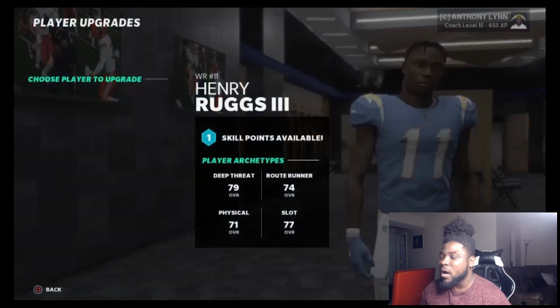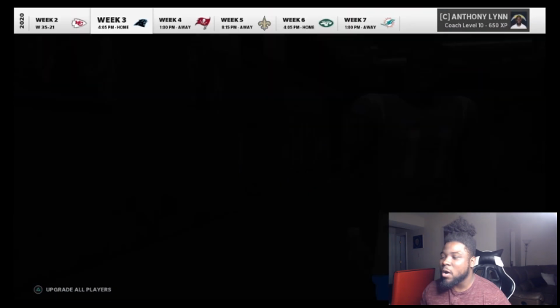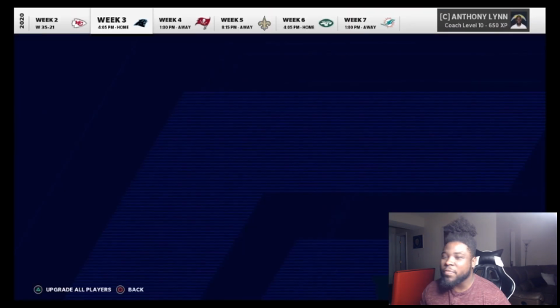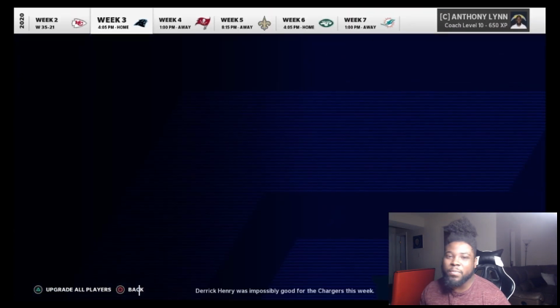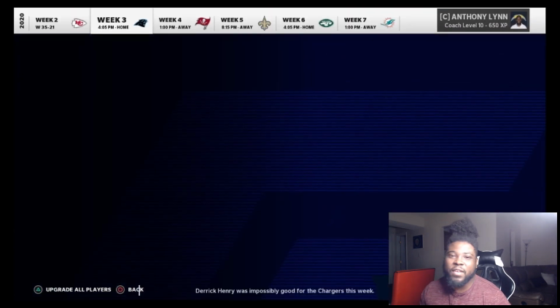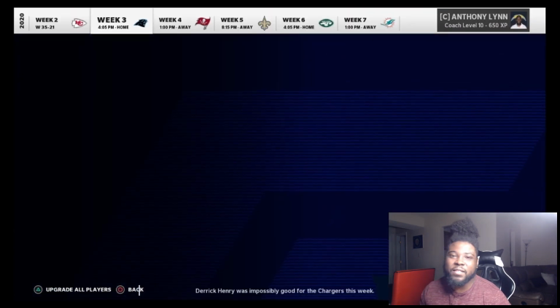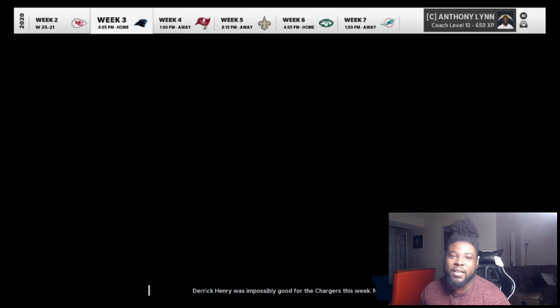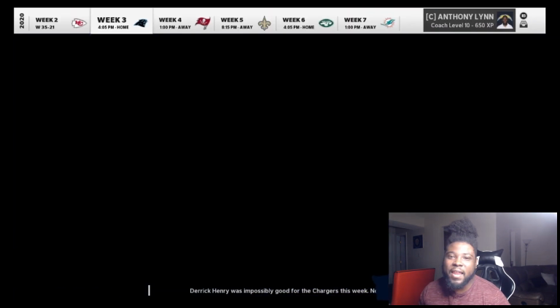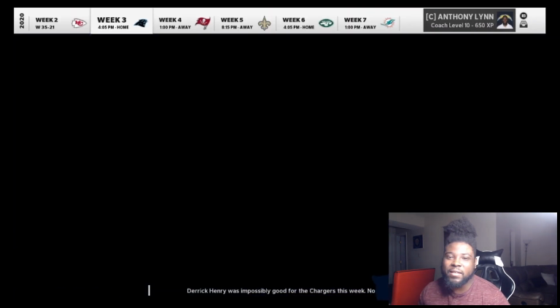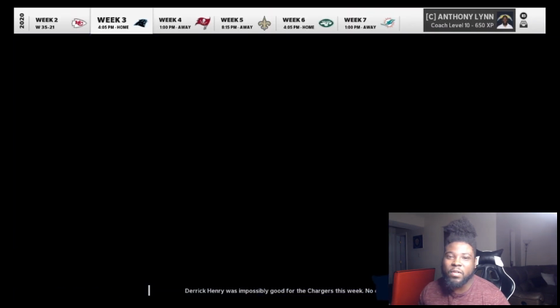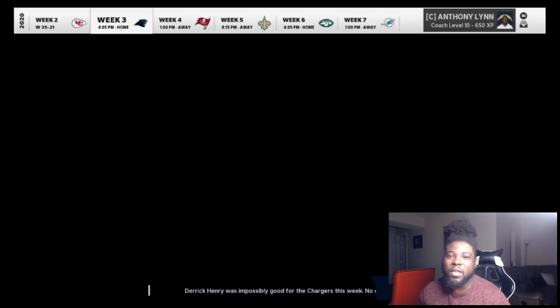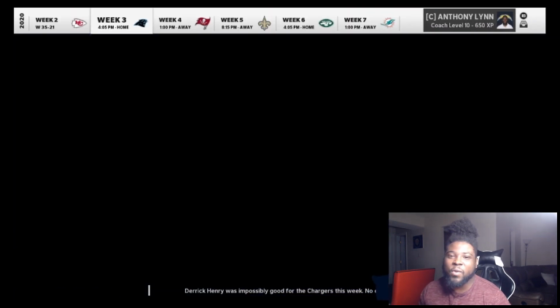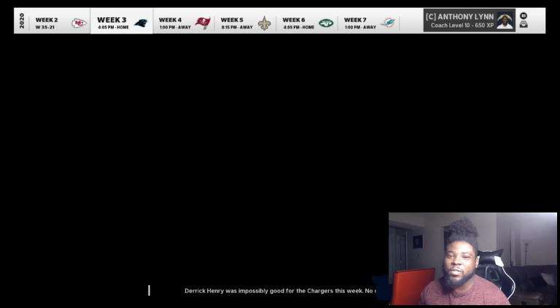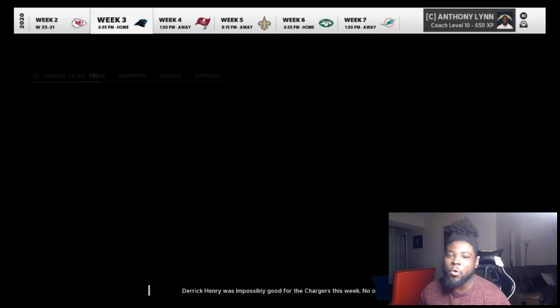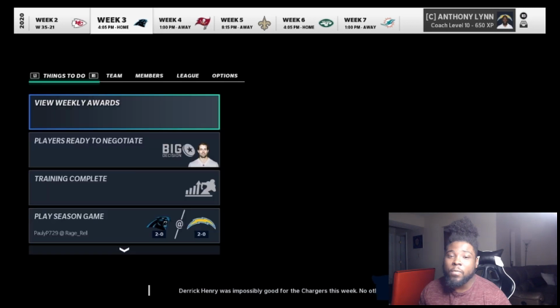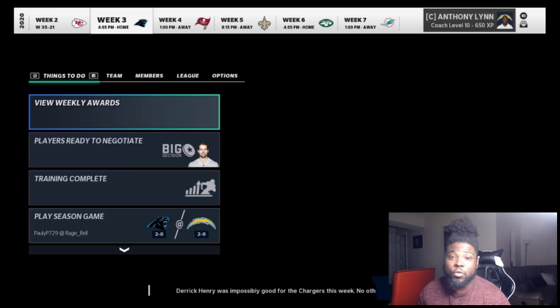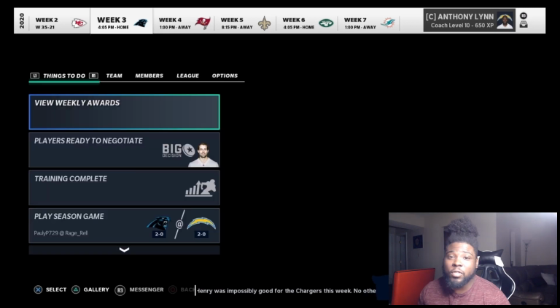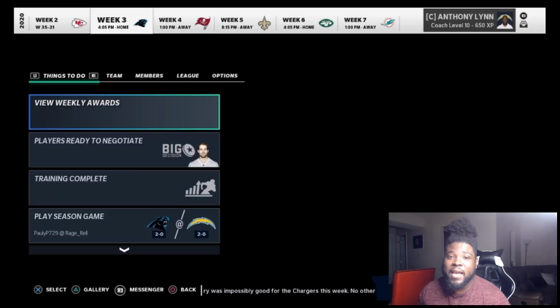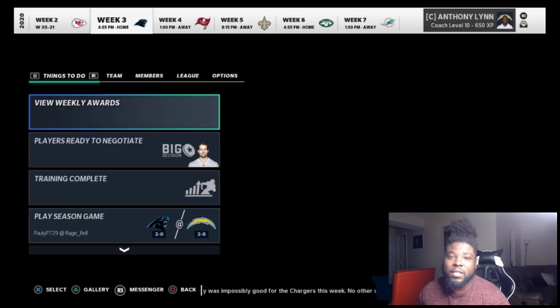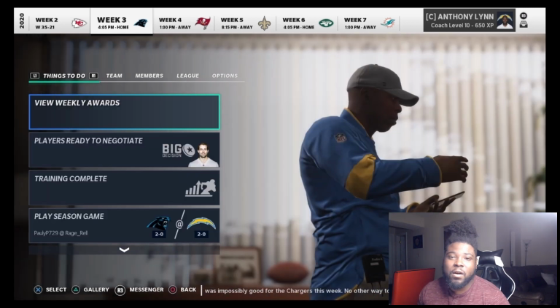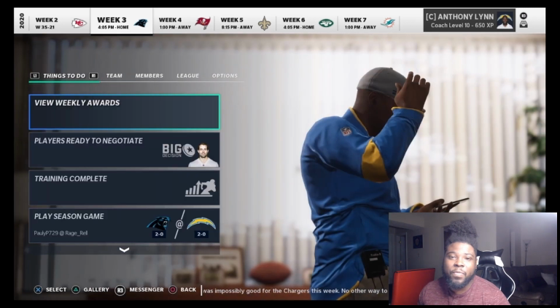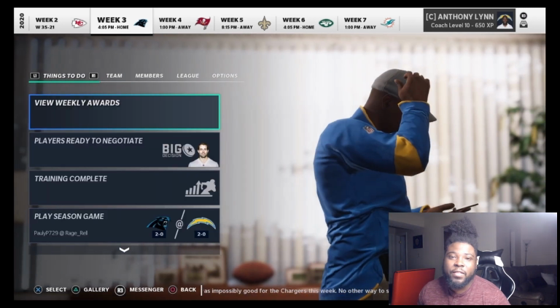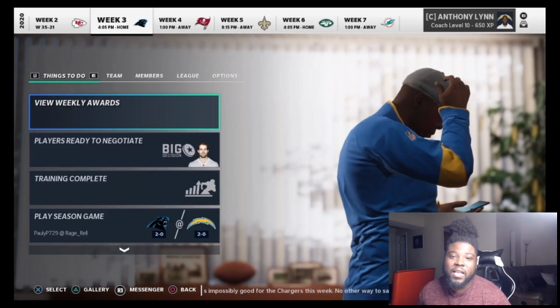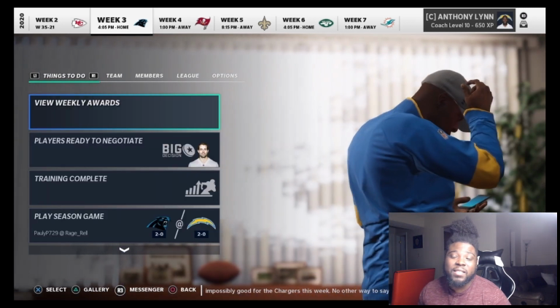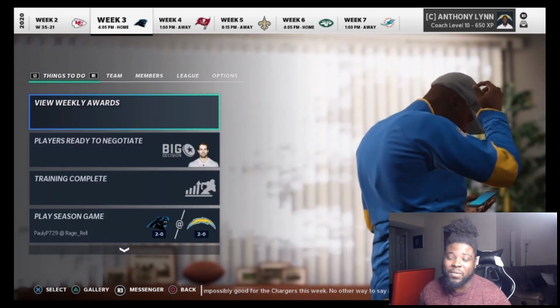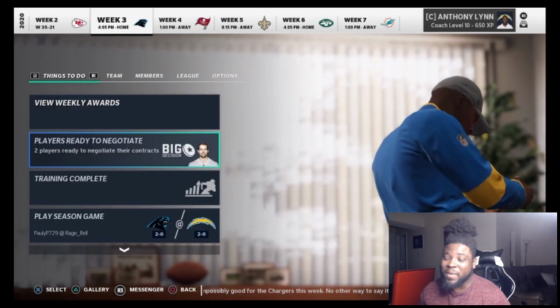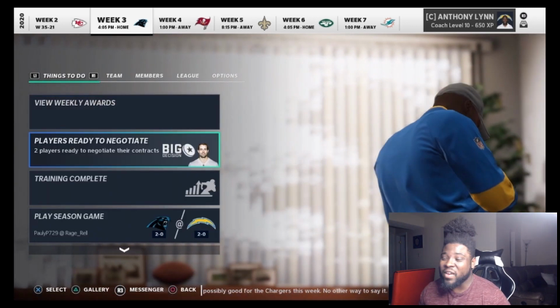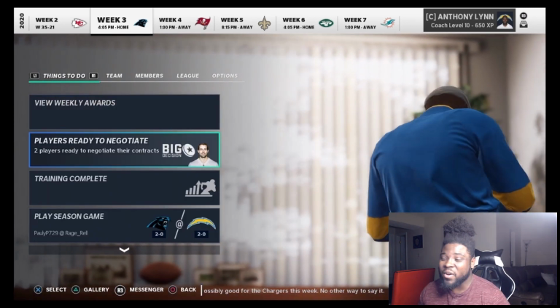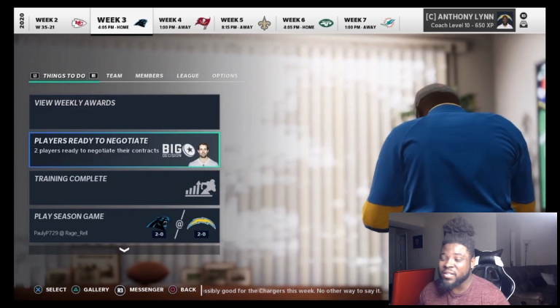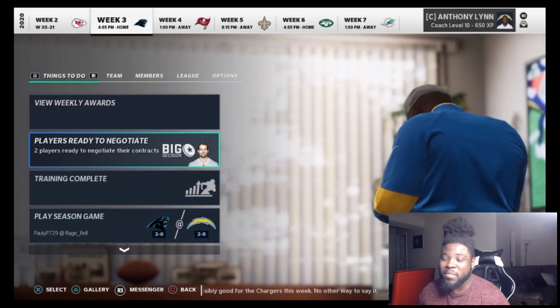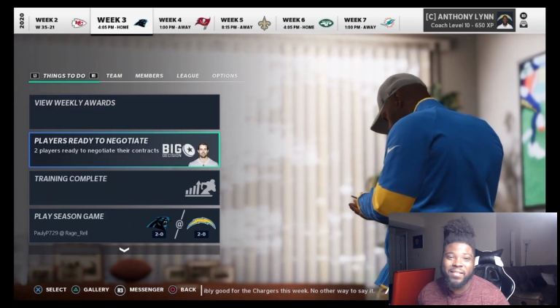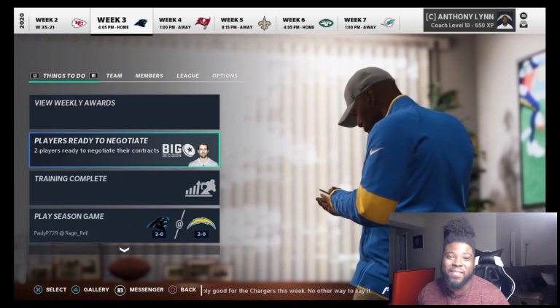I went ahead with the route runner upgrade just because I feel like route runner is one of the best things to upgrade on somebody that already has a lot of speed. Take a look at his stats — he has 98 speed, 97 acceleration, 85 catching, and I believe like 80-something deep route runner. This dude is really nasty — honestly one of my favorite cards in Madden.